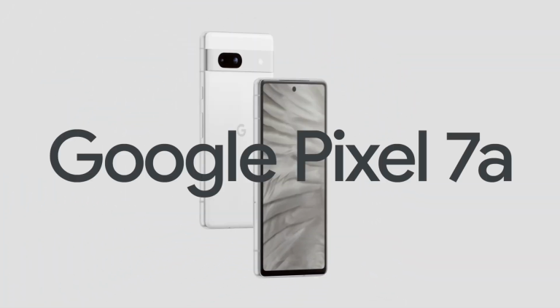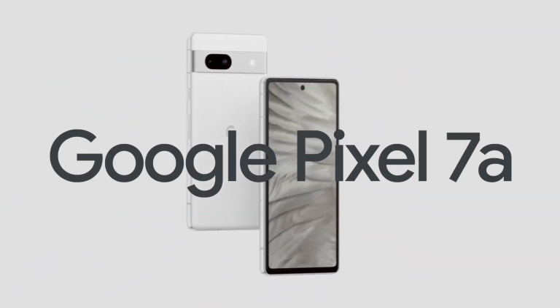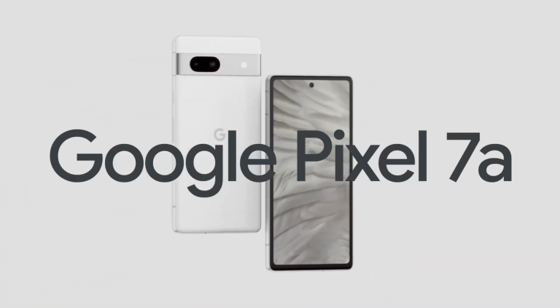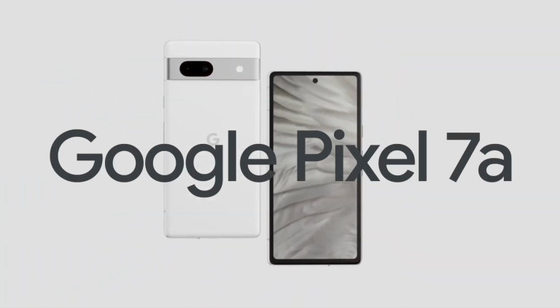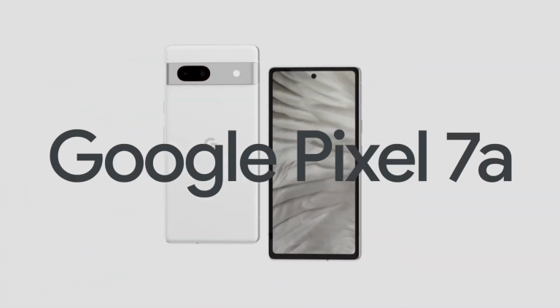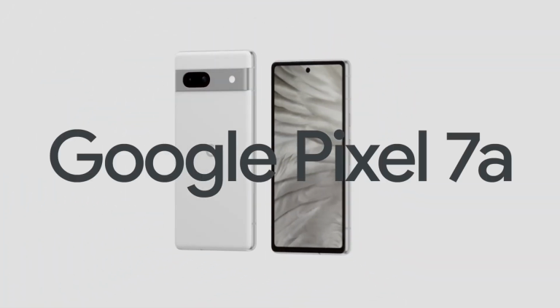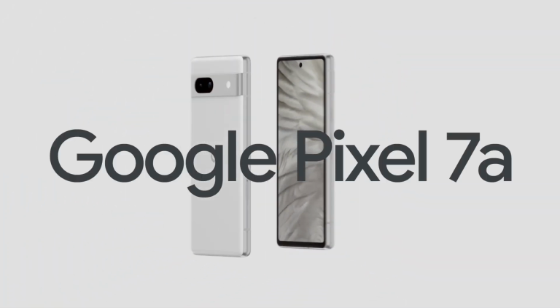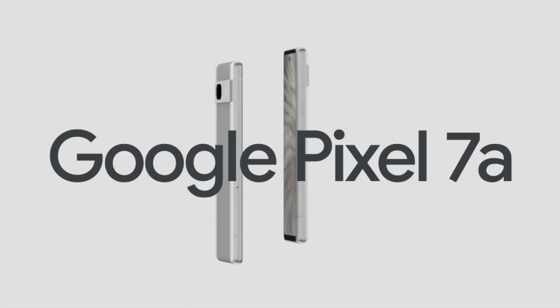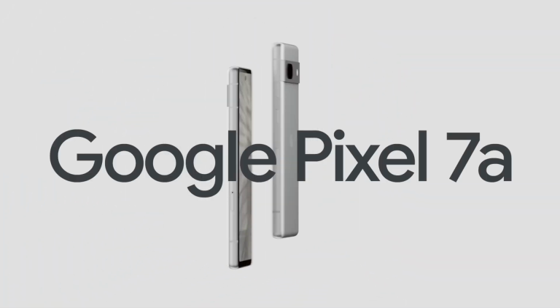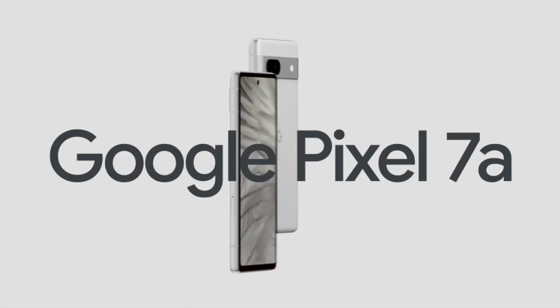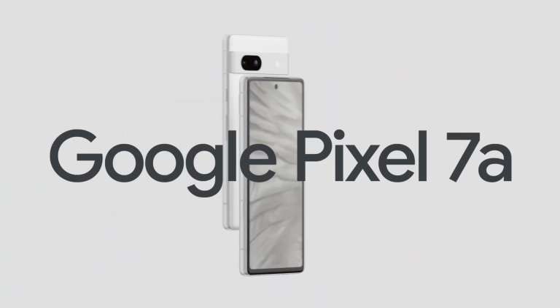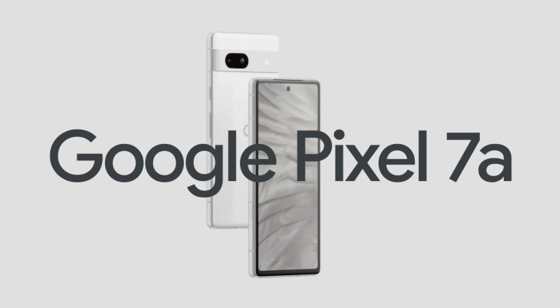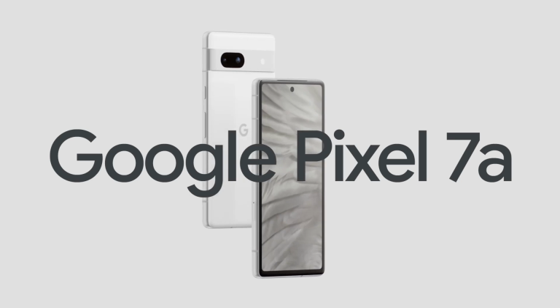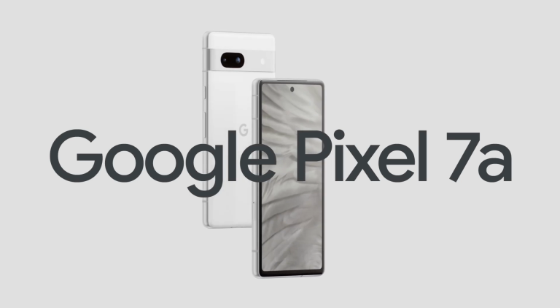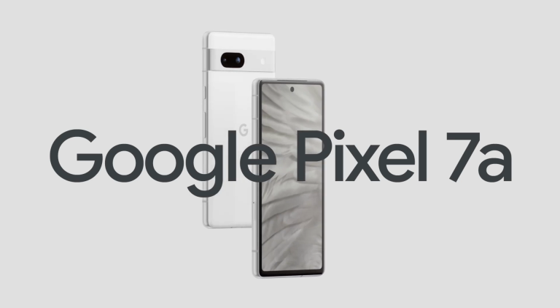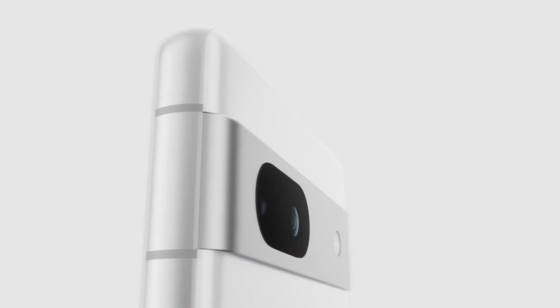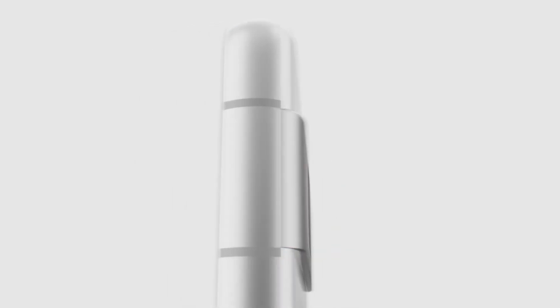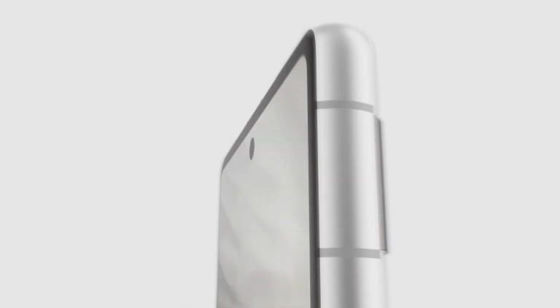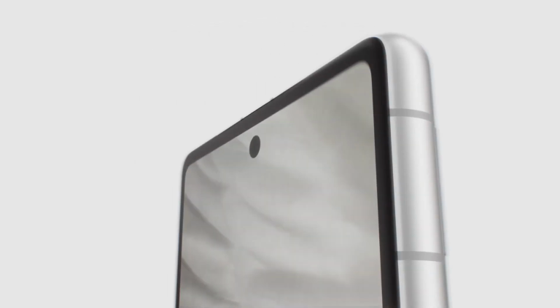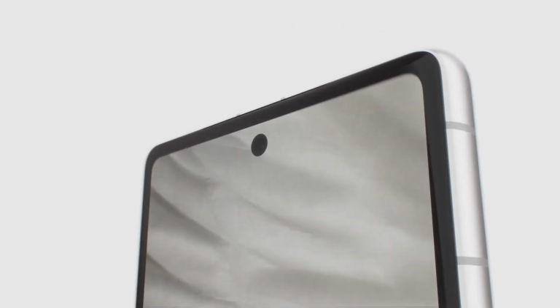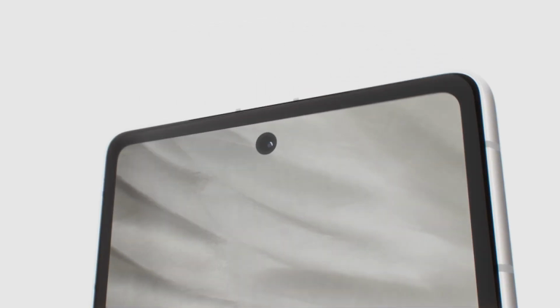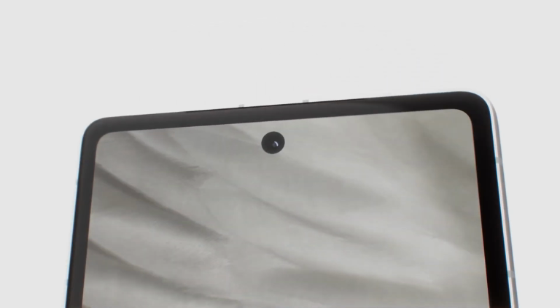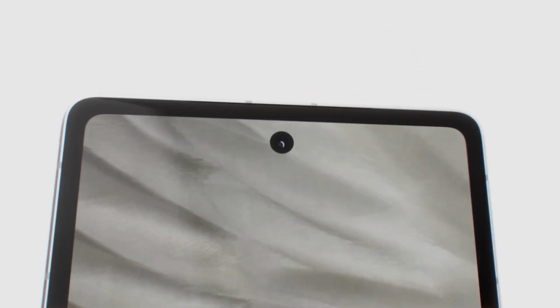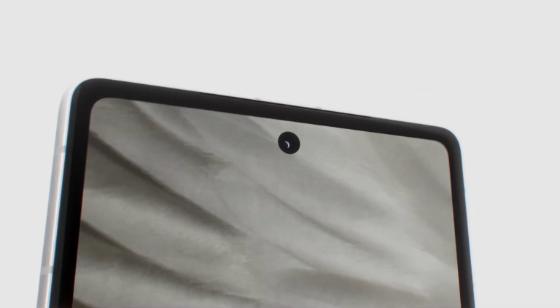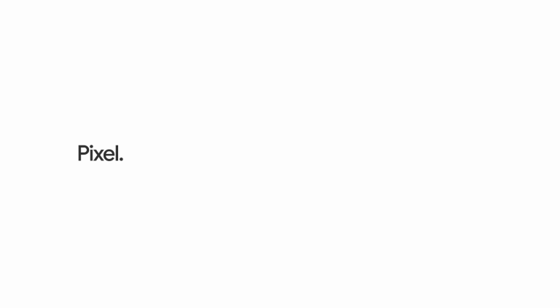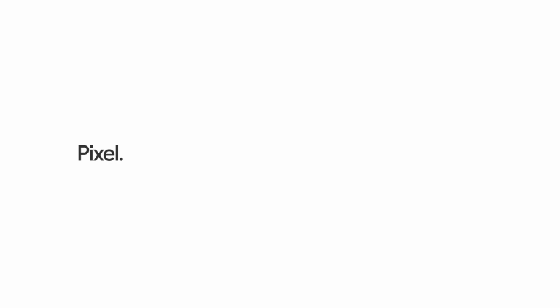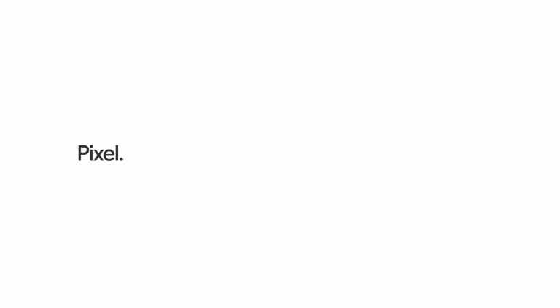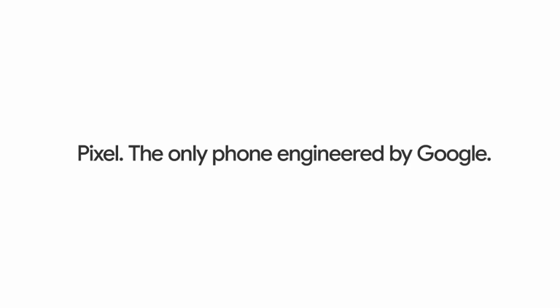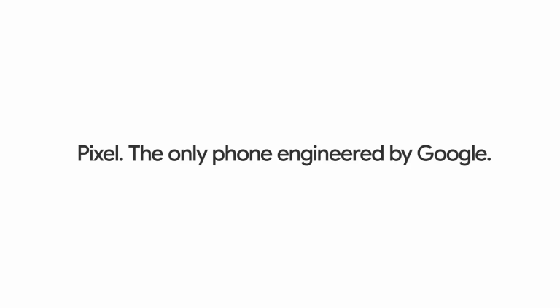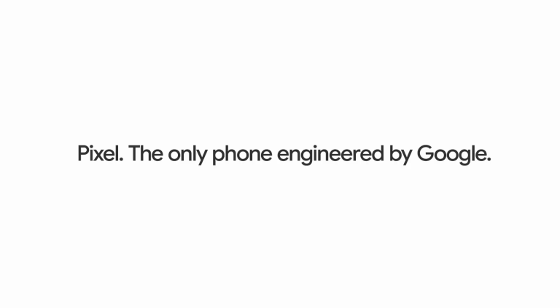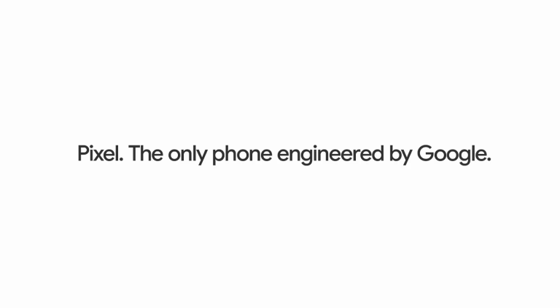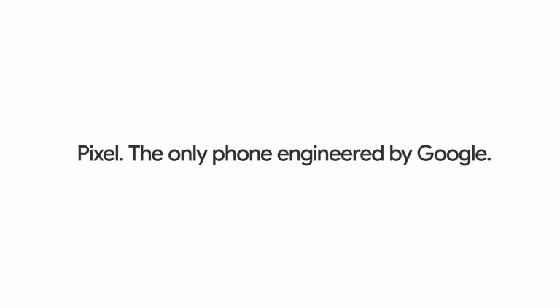Google Pixel 7a. The only phone with all that. Finally available on the A-Series. Engineered by Google.